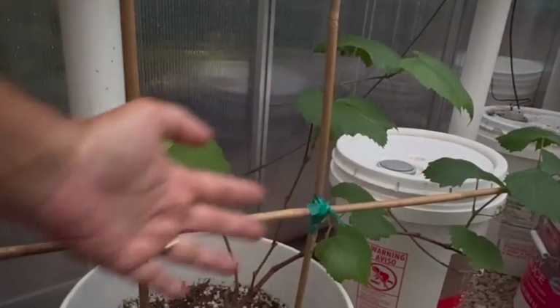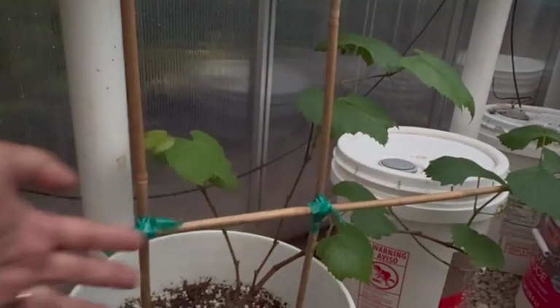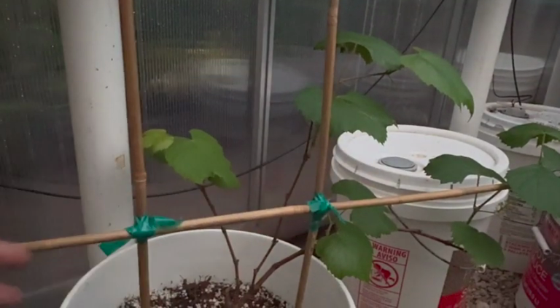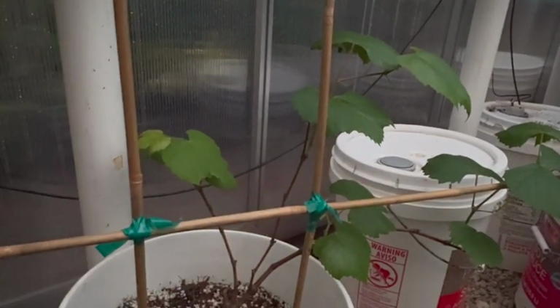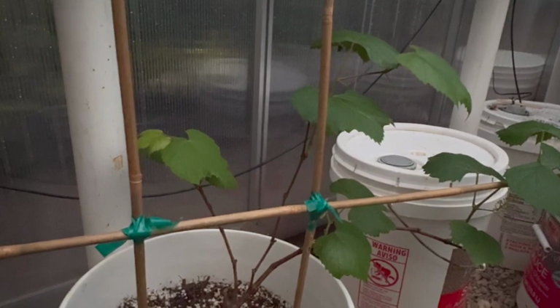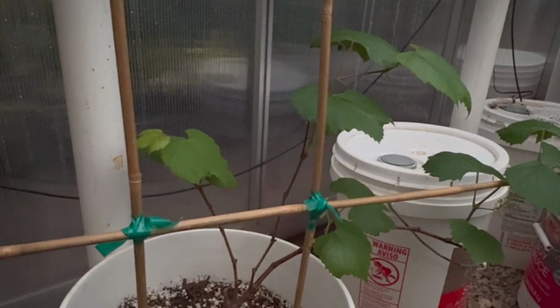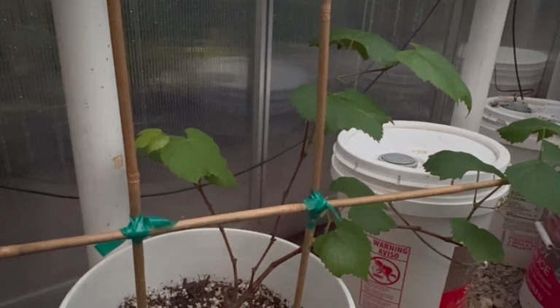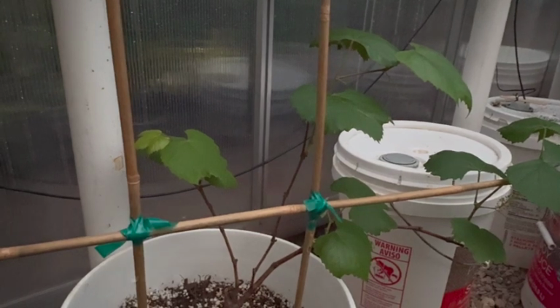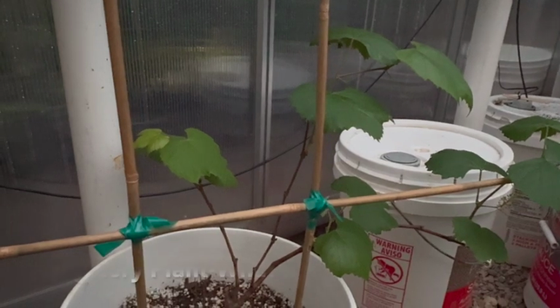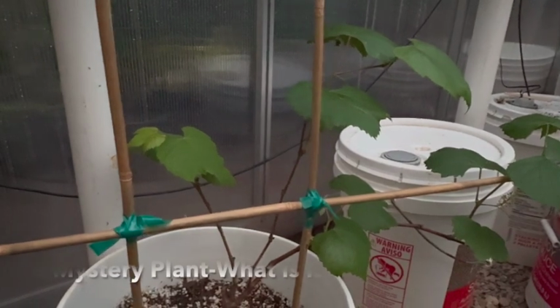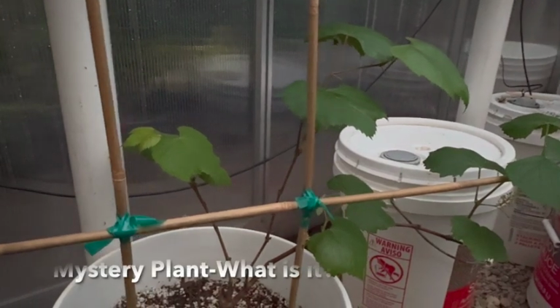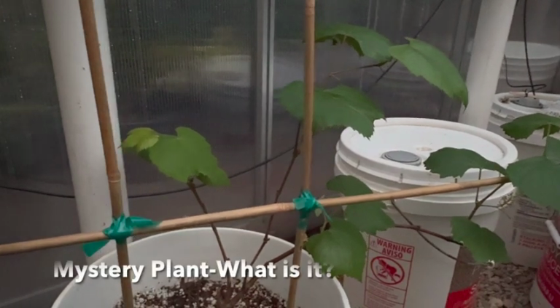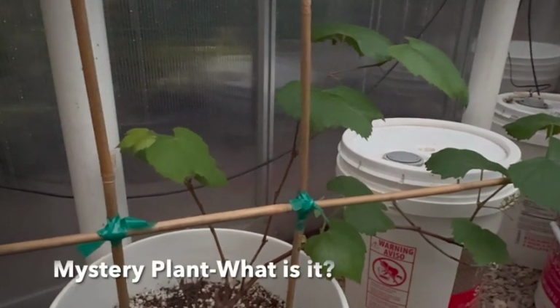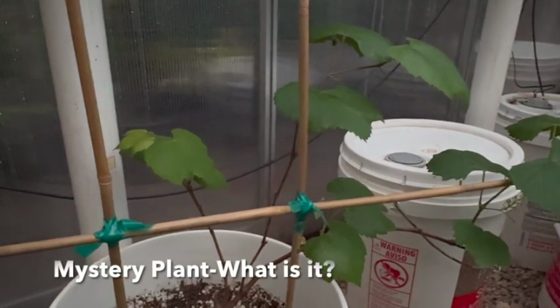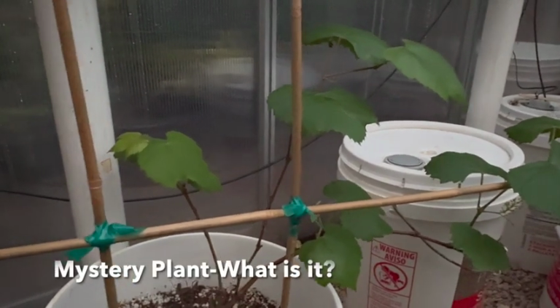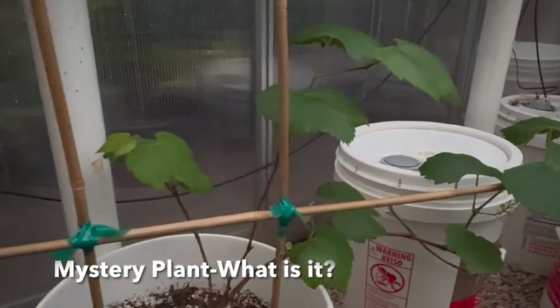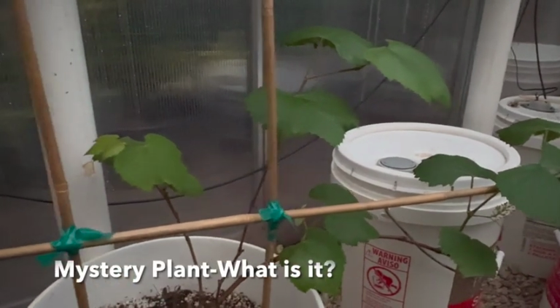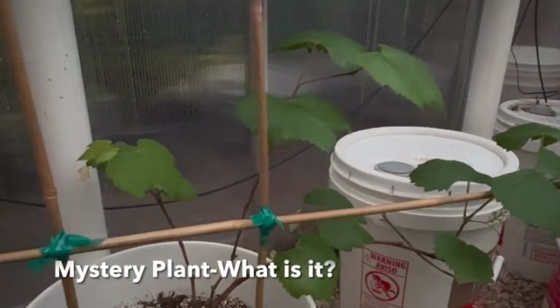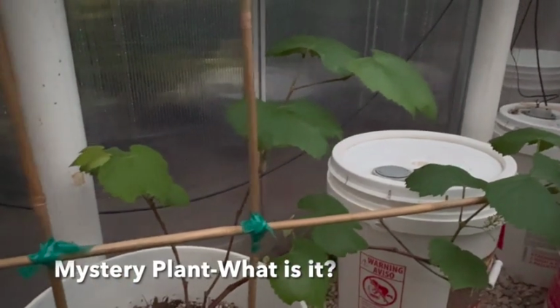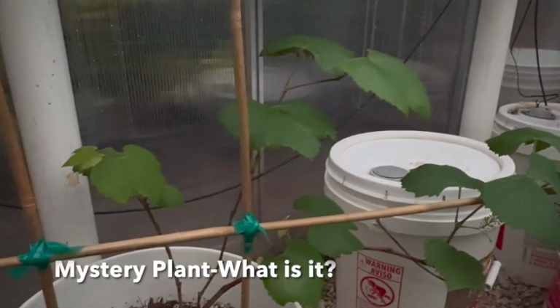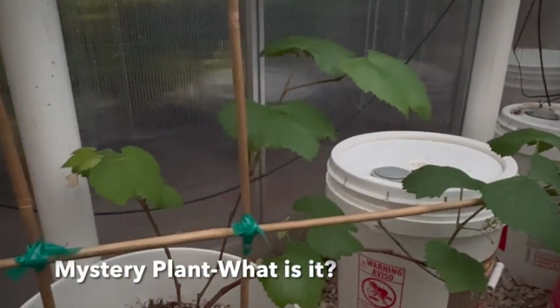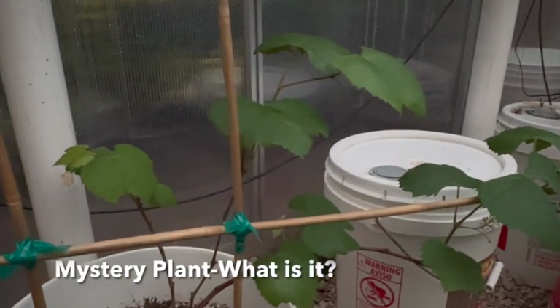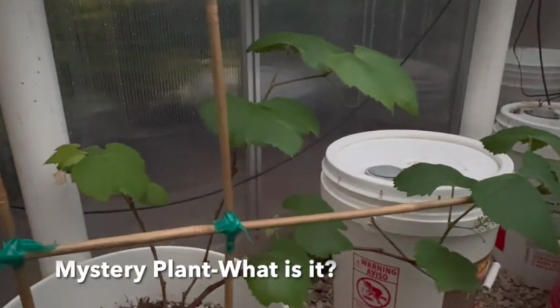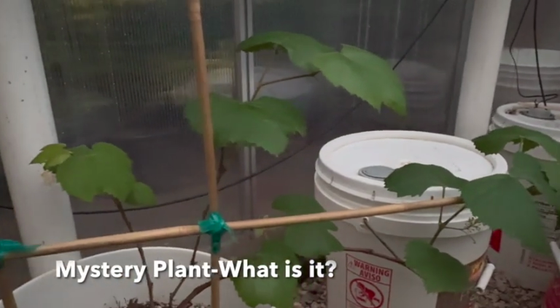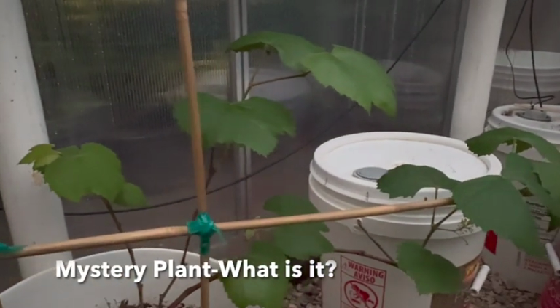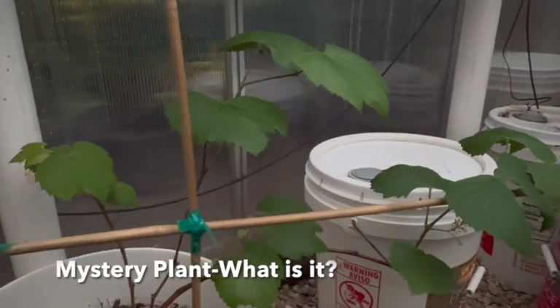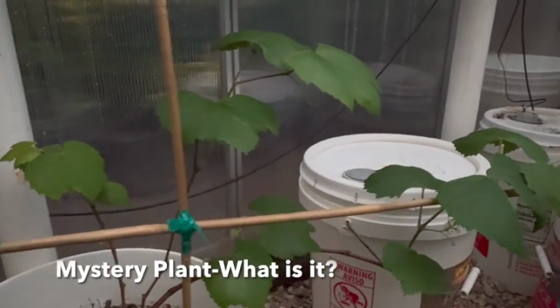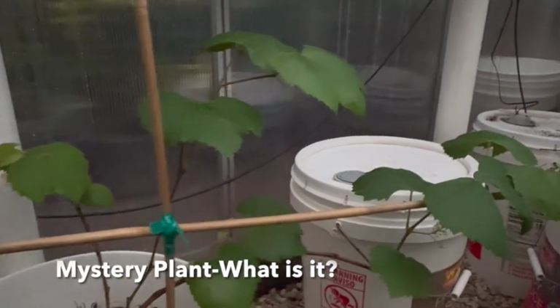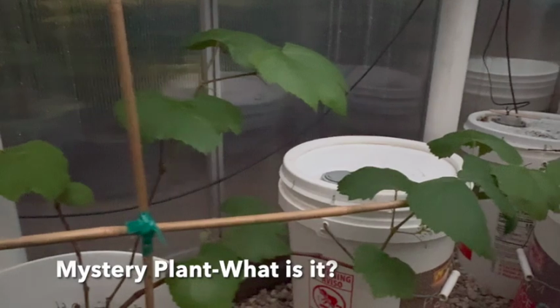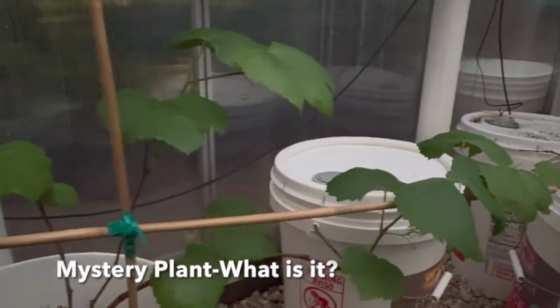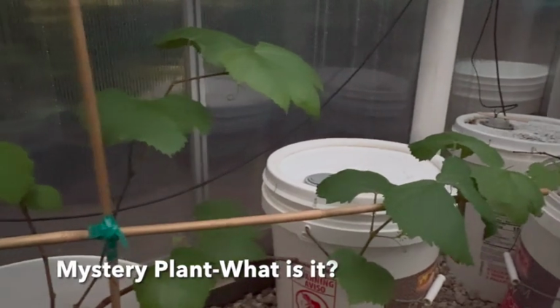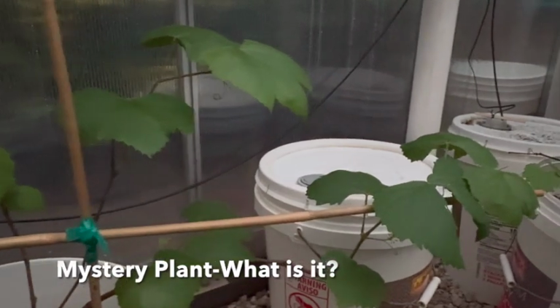Here's another plant we're experimenting with. Any guess? Let us know in the comments below.